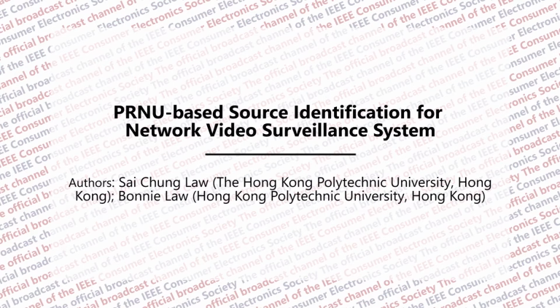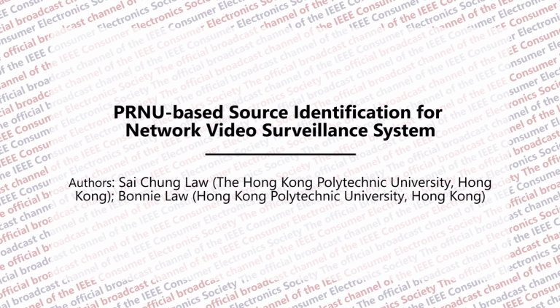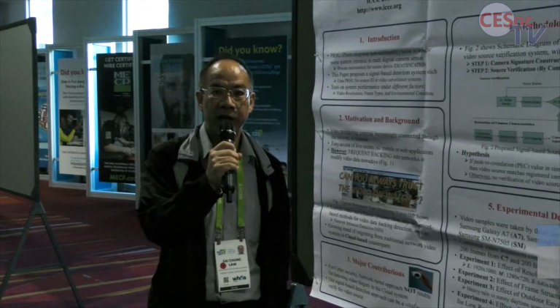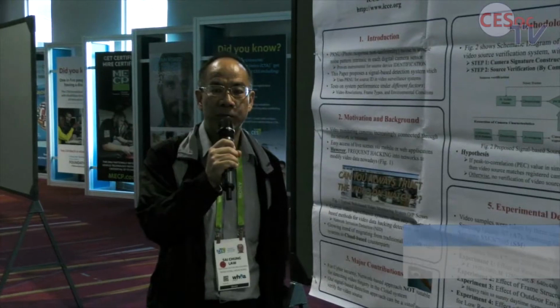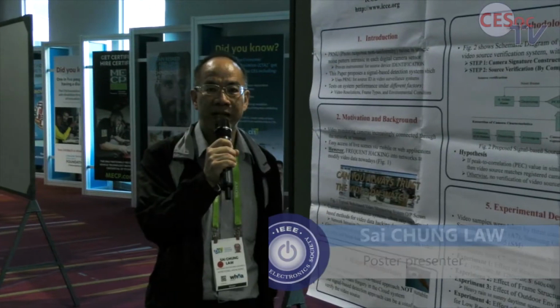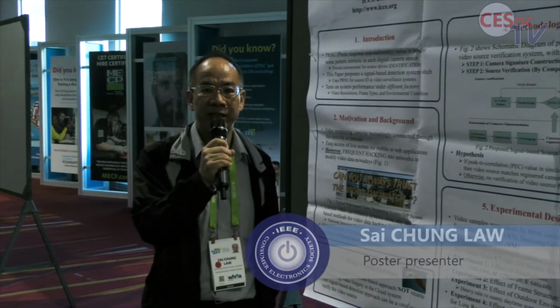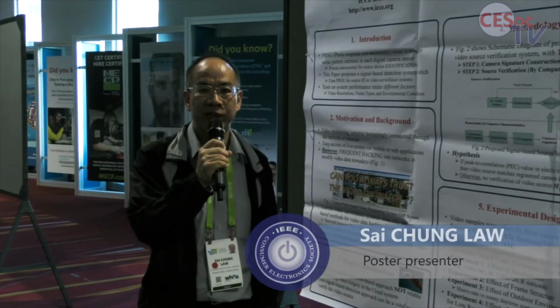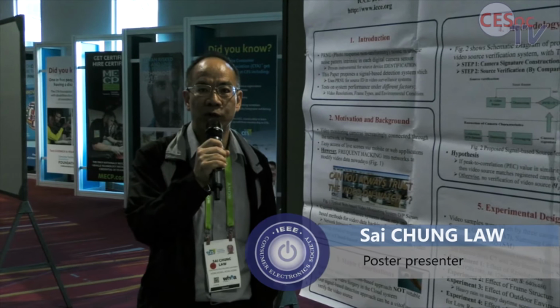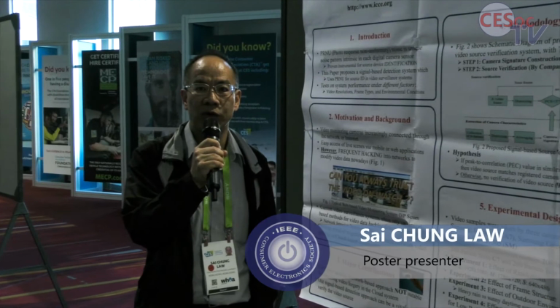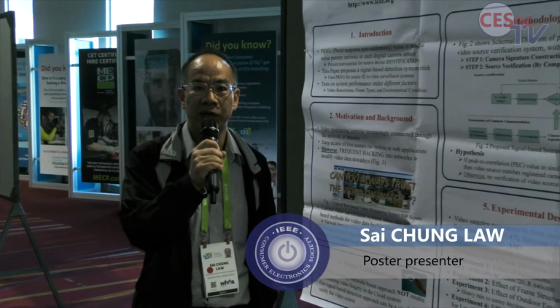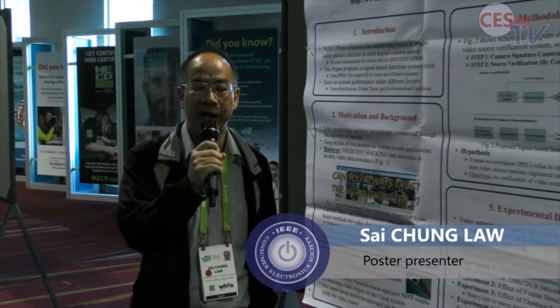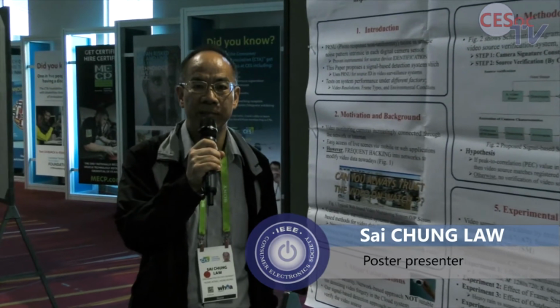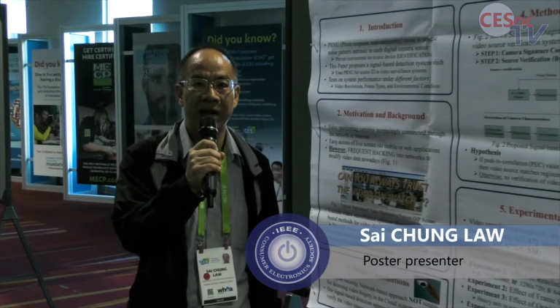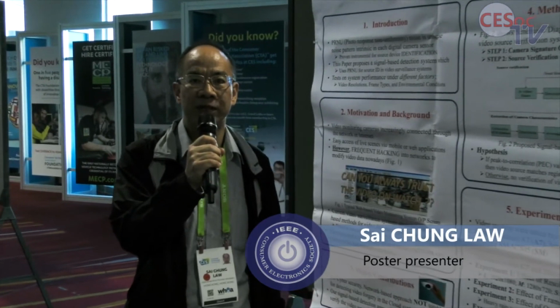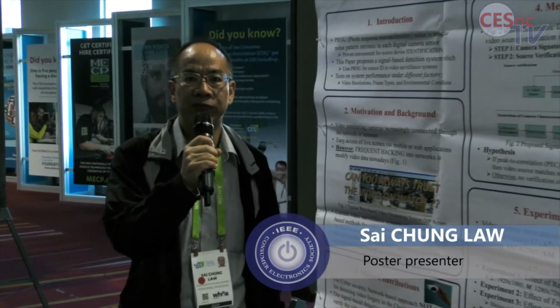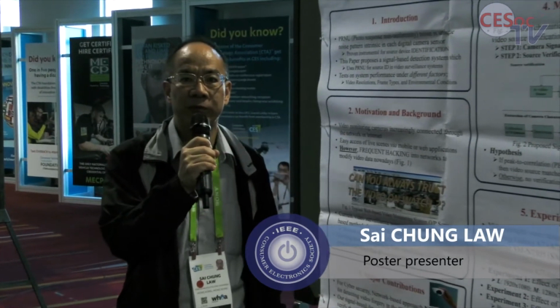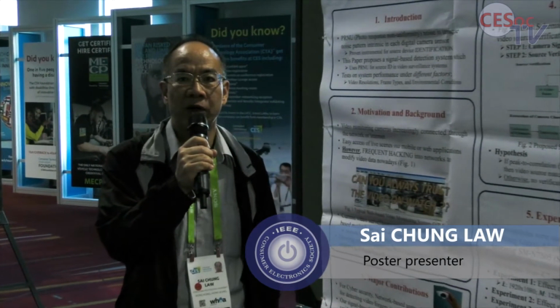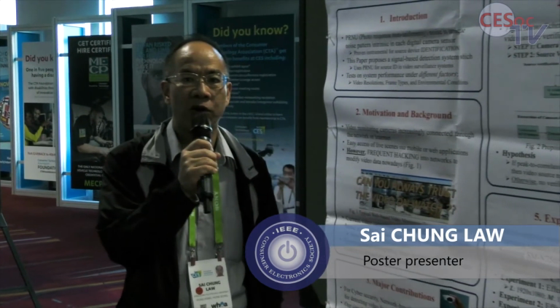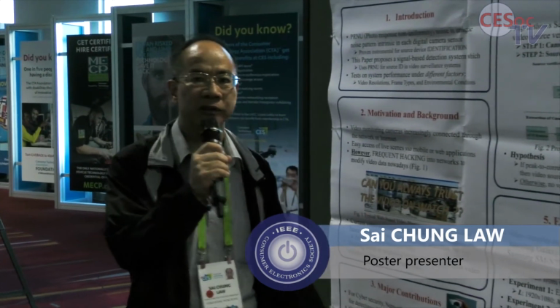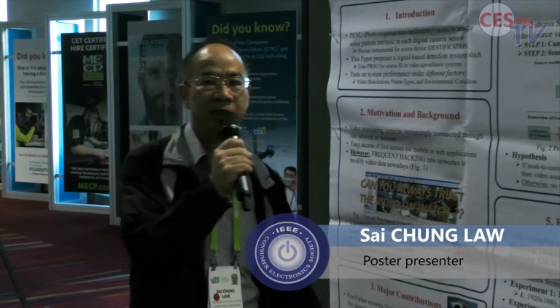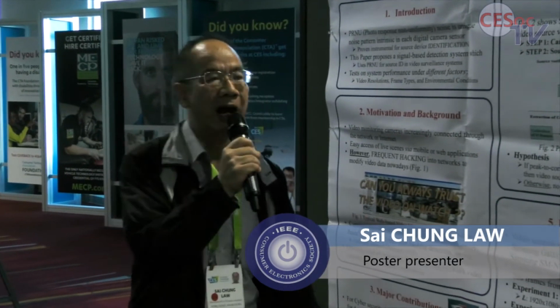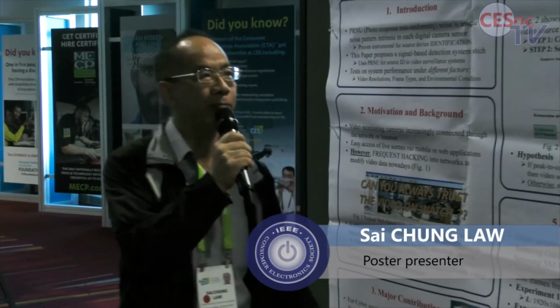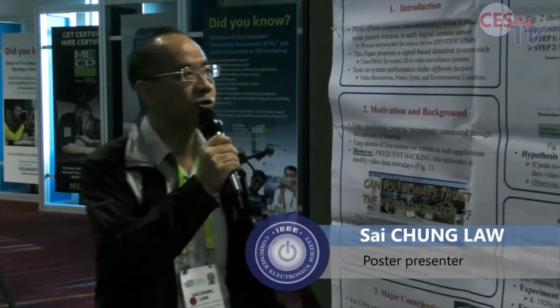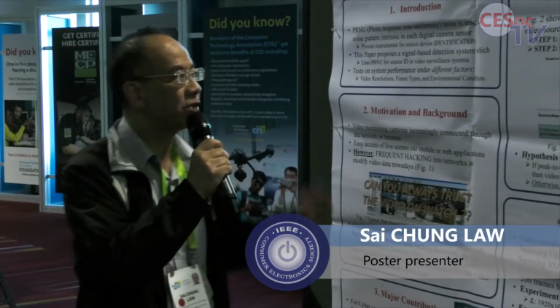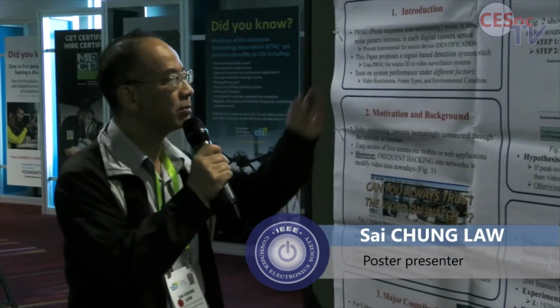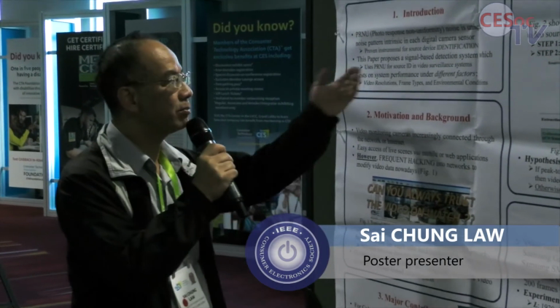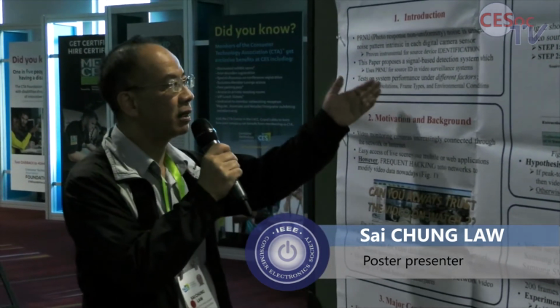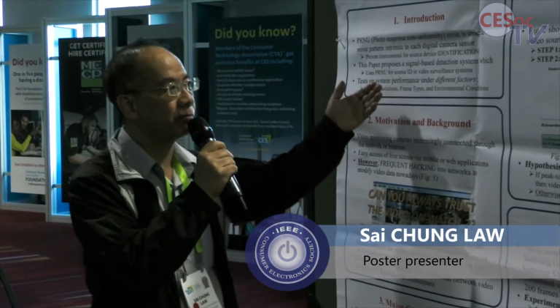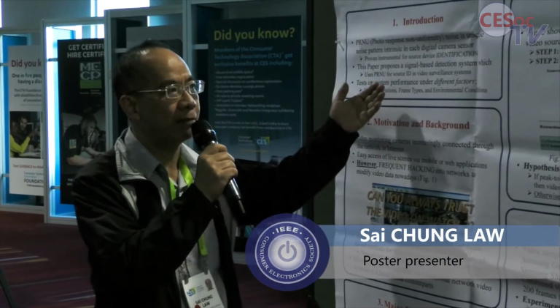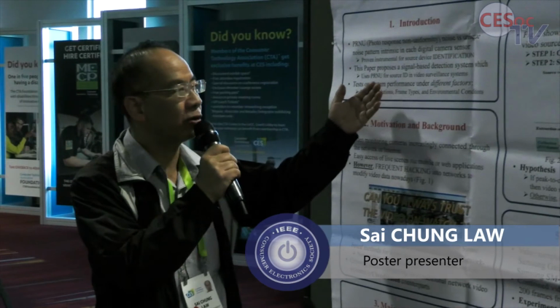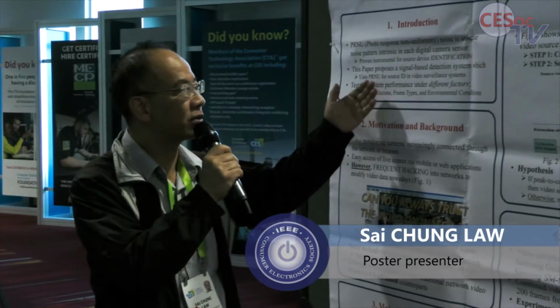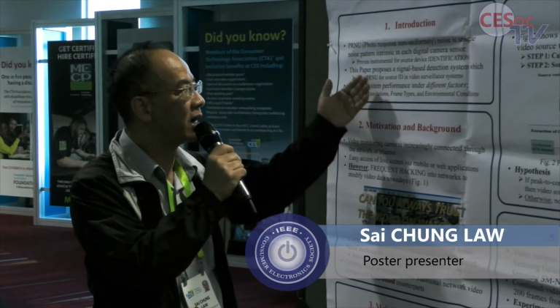Hello, my name is Law. I'm coming from Hong Kong. I'm introducing my project now.